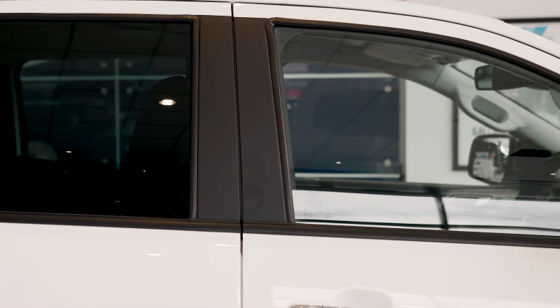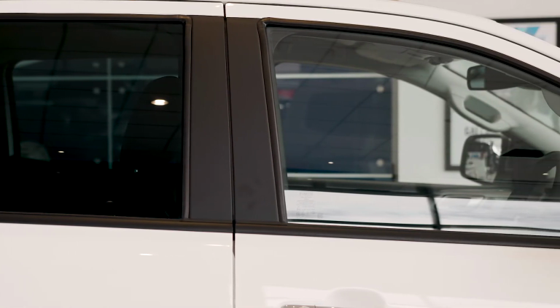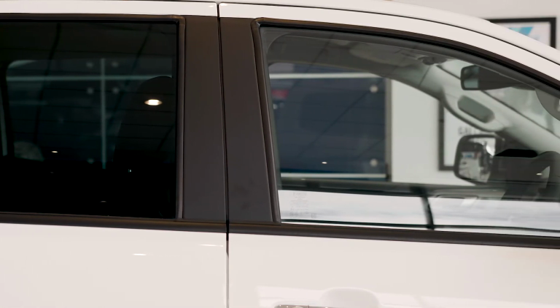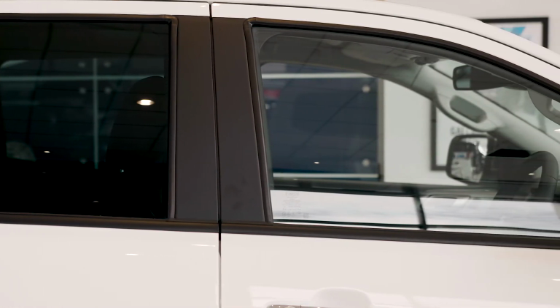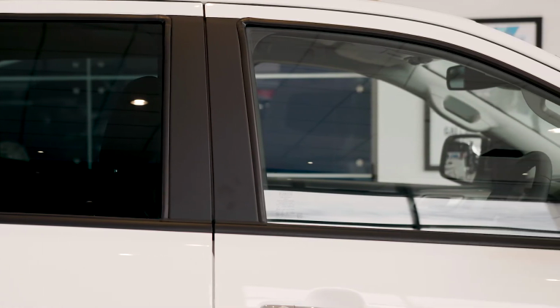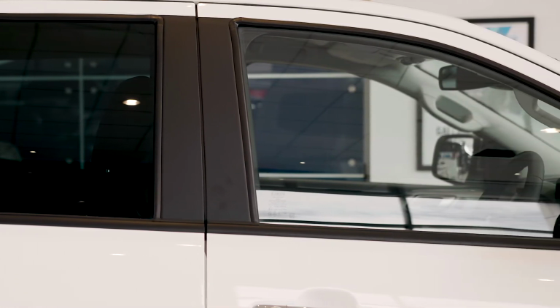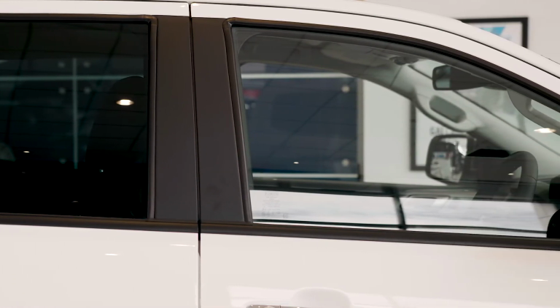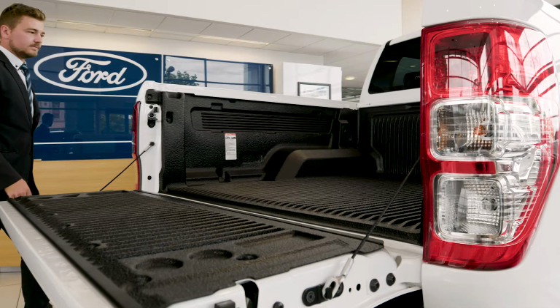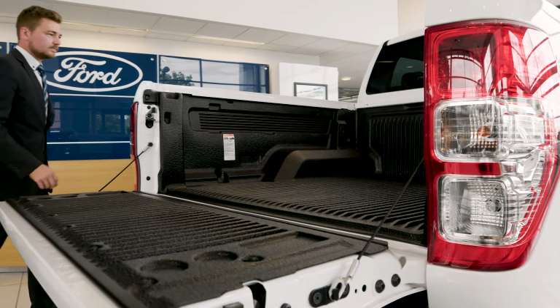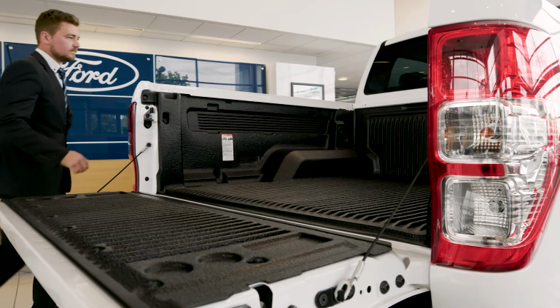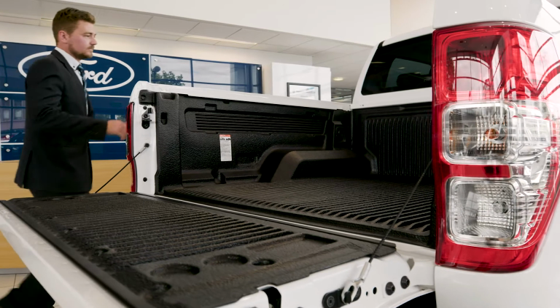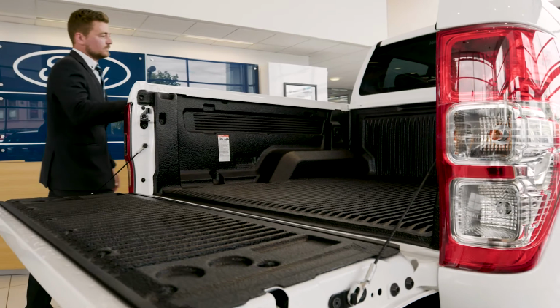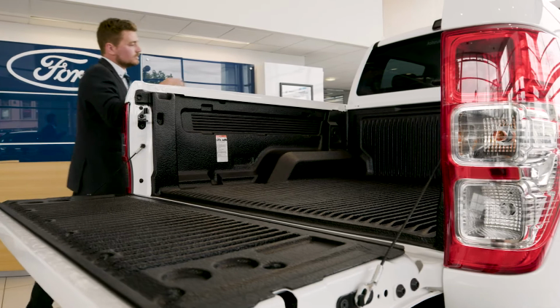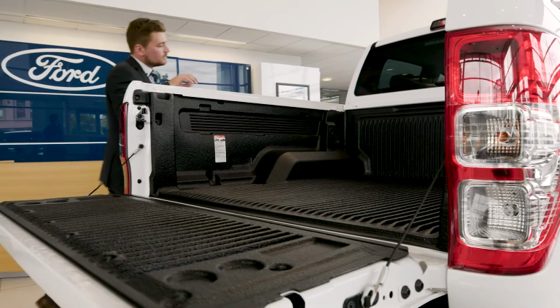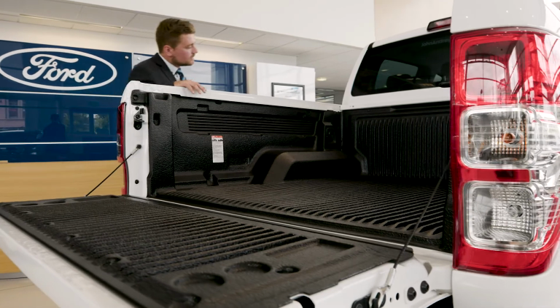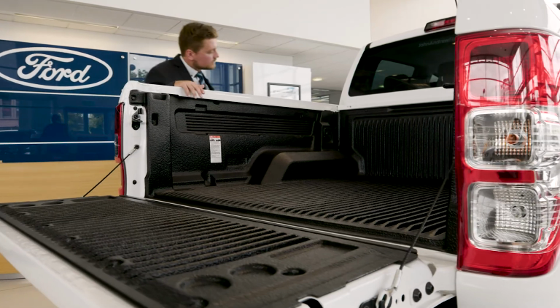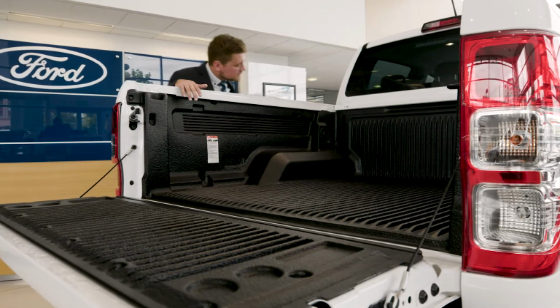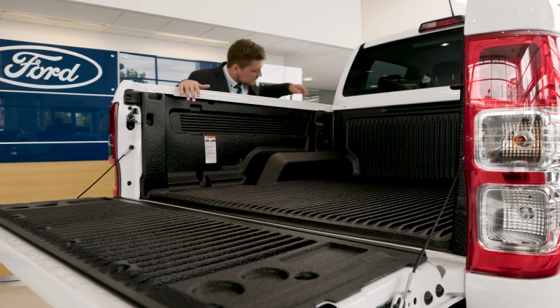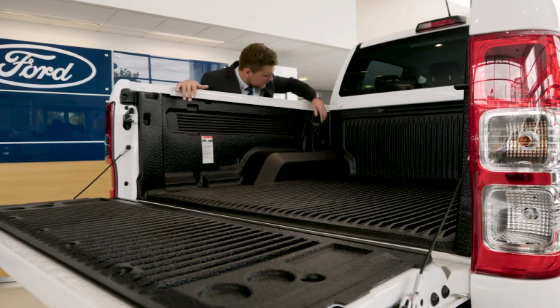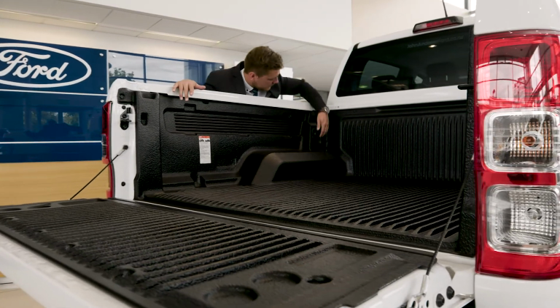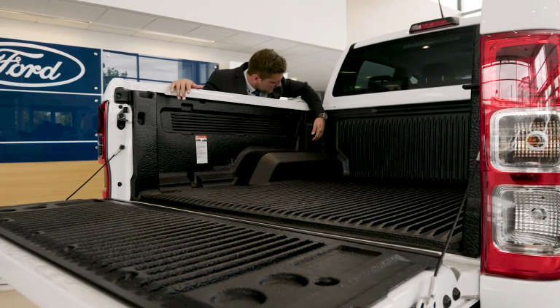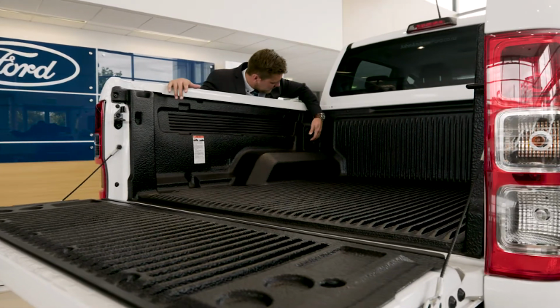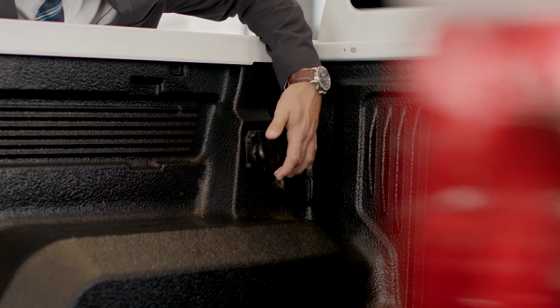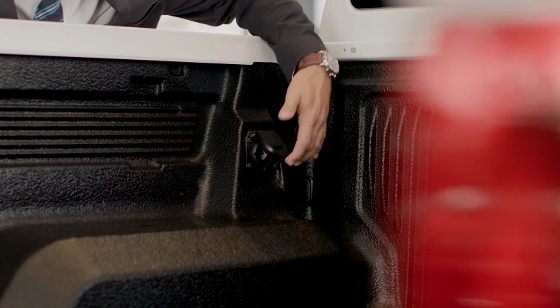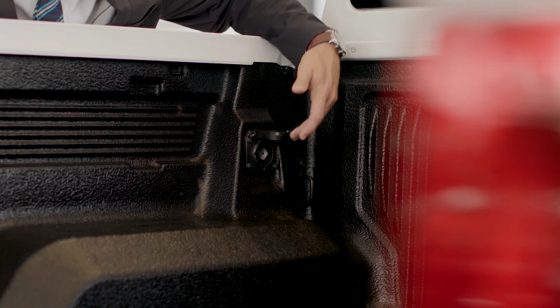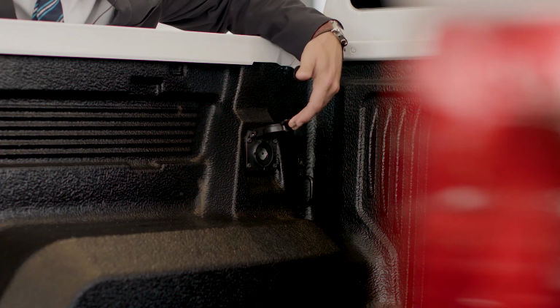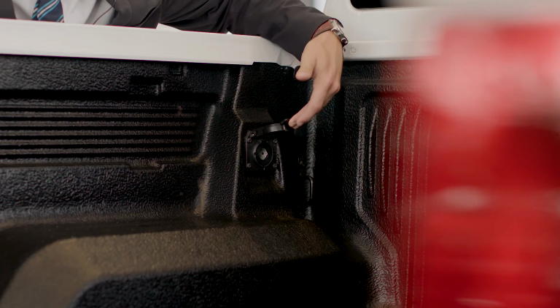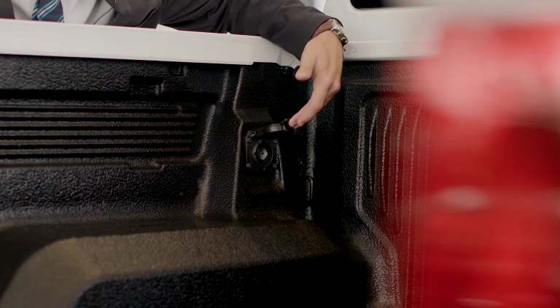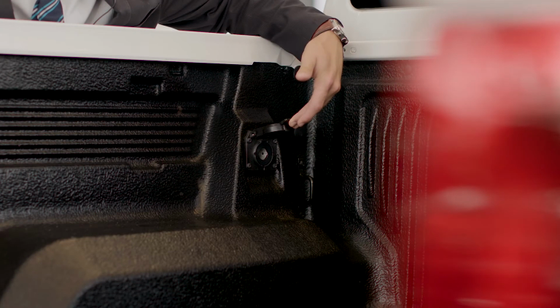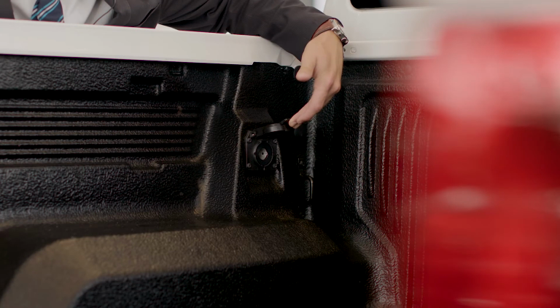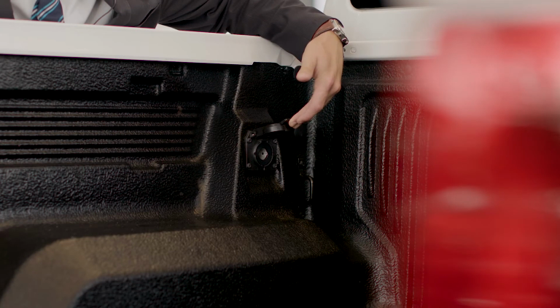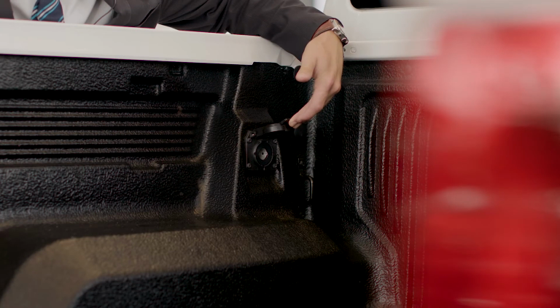XLT comes standard with all the tools to get the job done, including a bin liner, 12-volt power outlet and an easy lift tailgate.